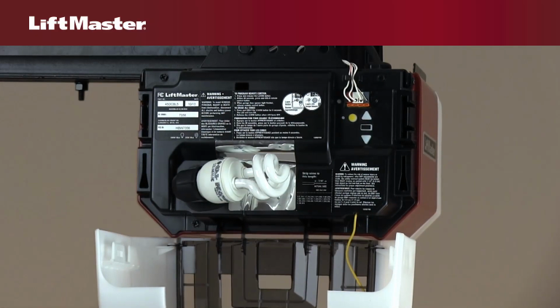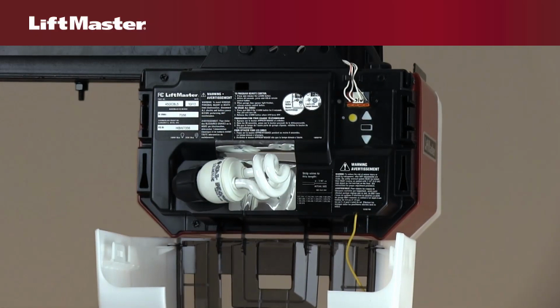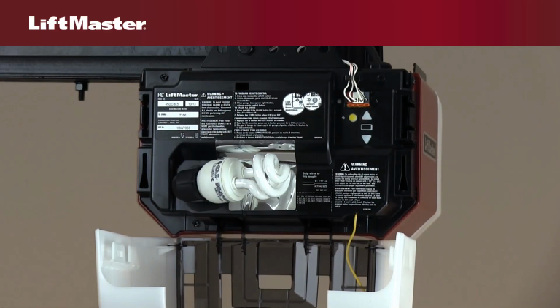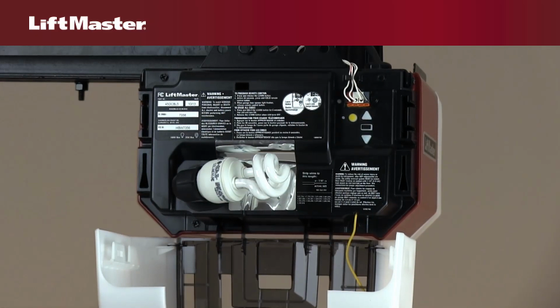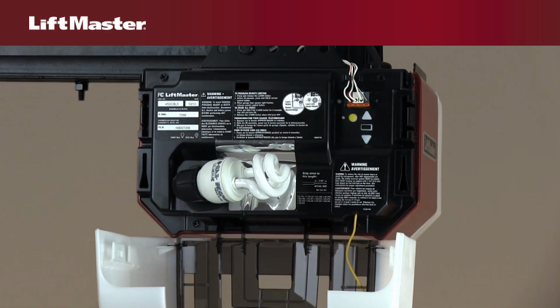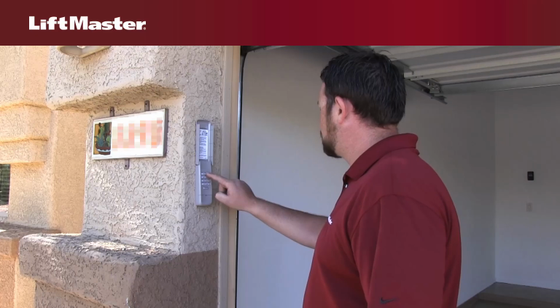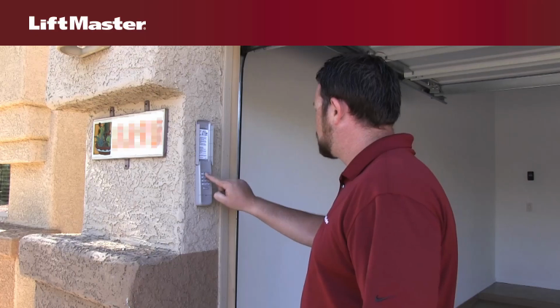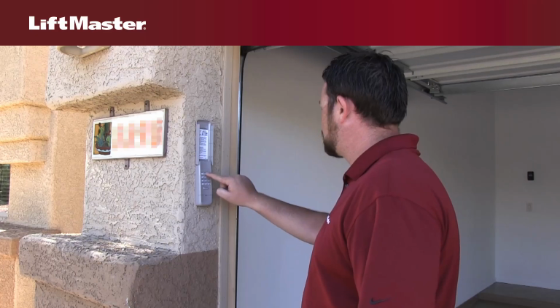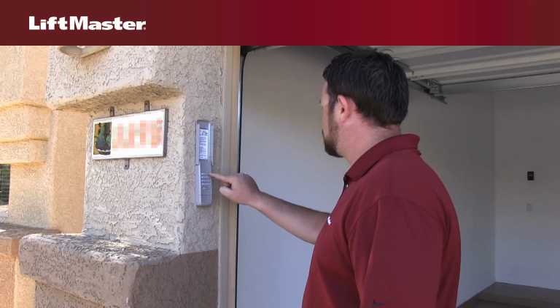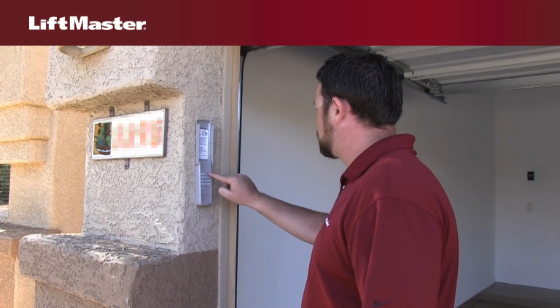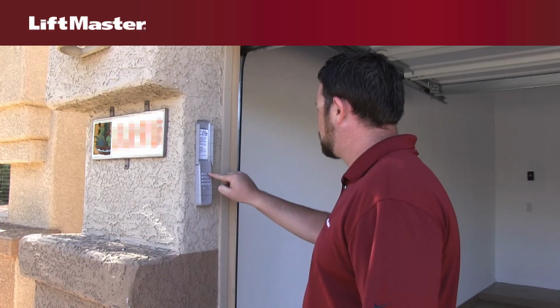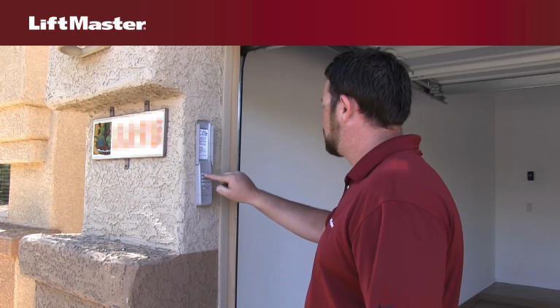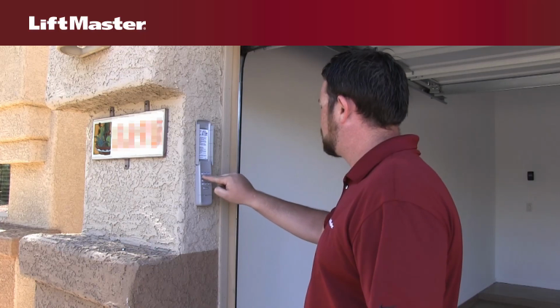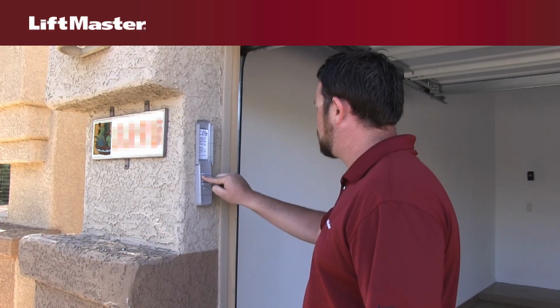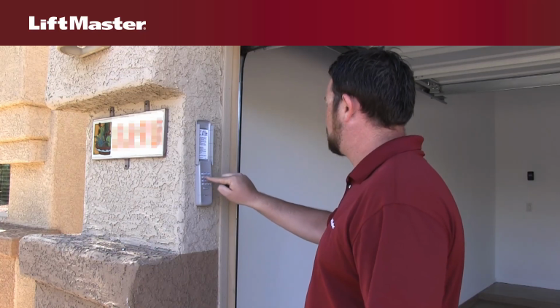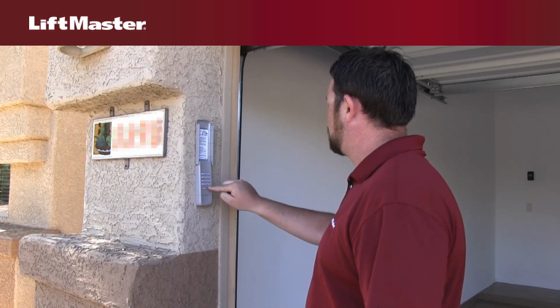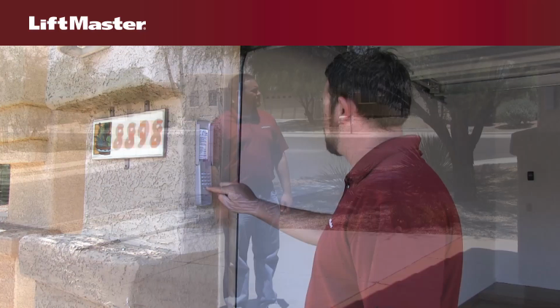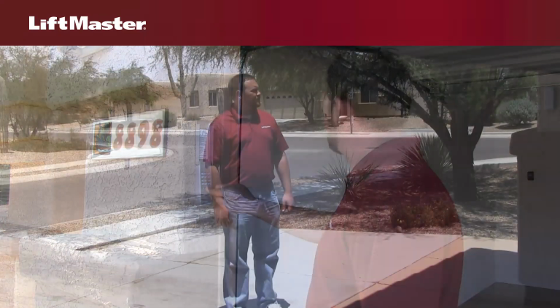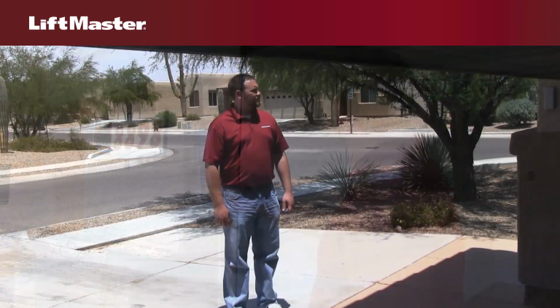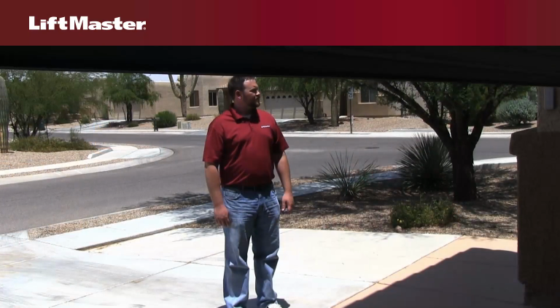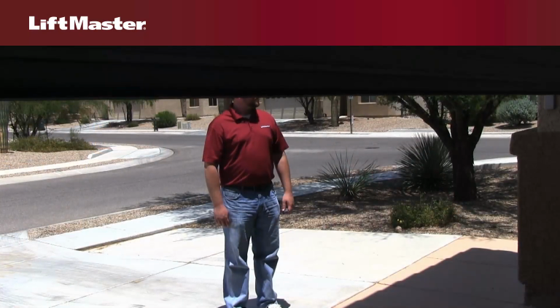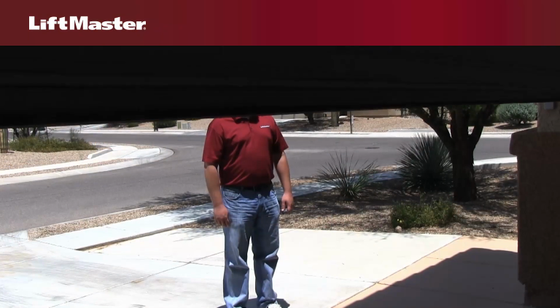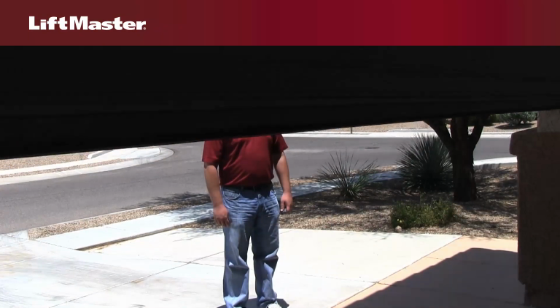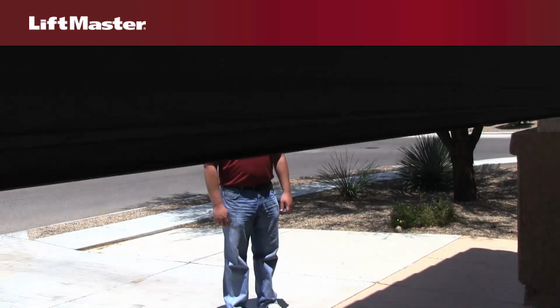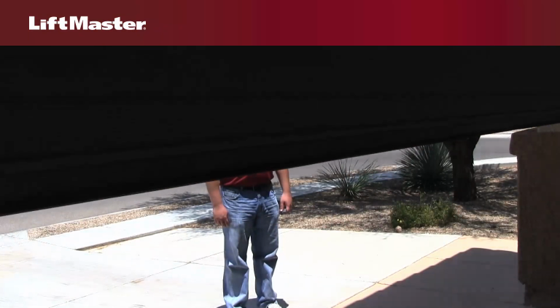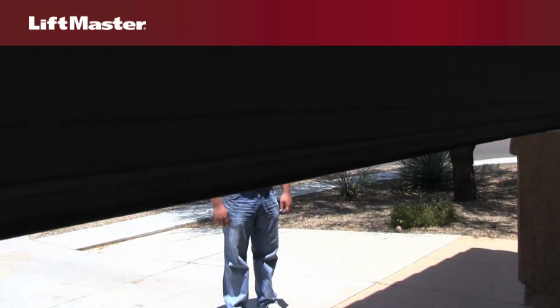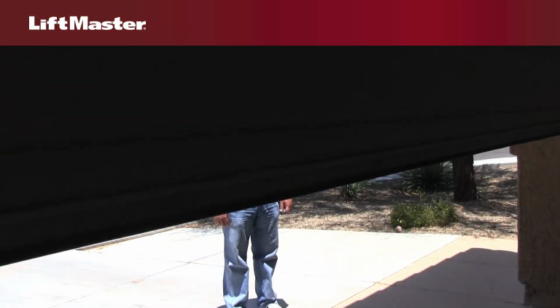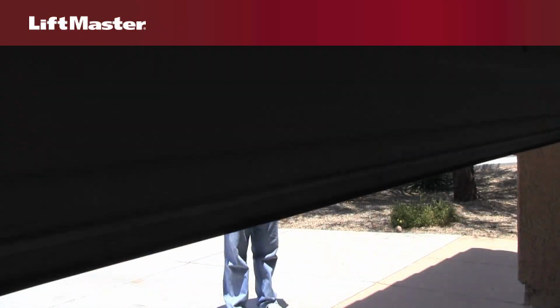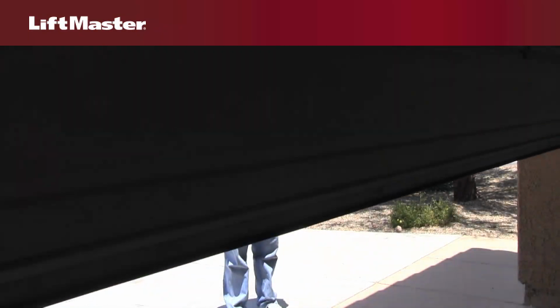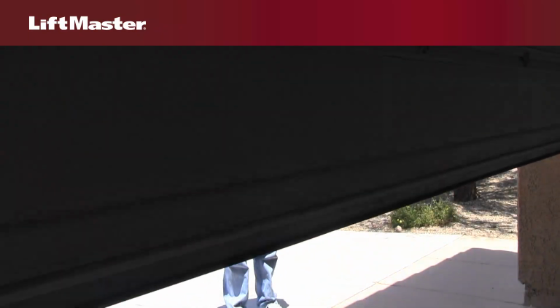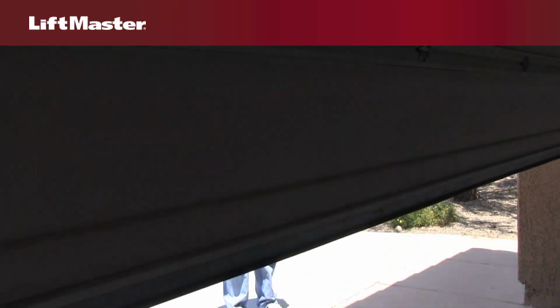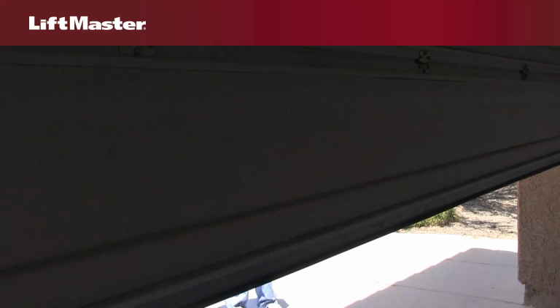Let's try it out. On your keyless entry, enter your 4-digit PIN and press Enter. Your door will close.